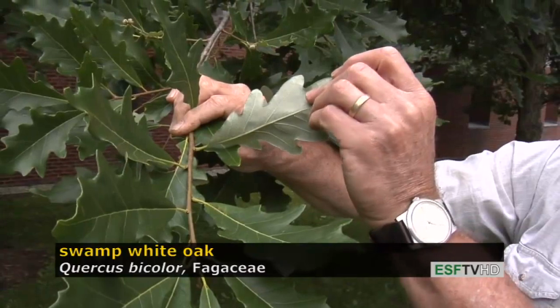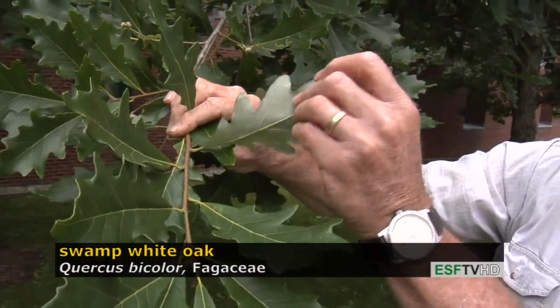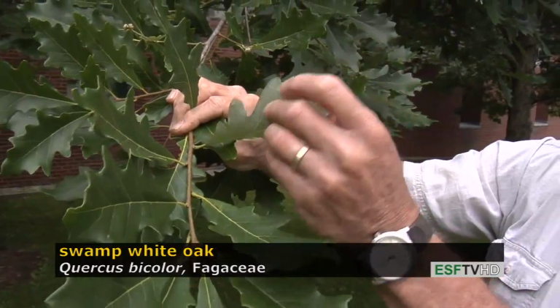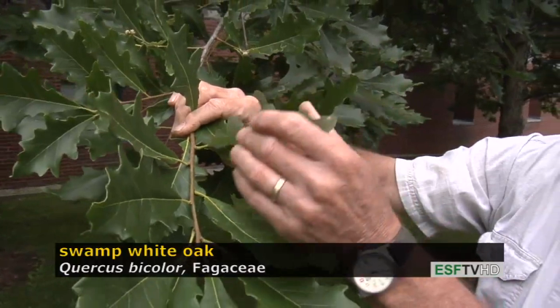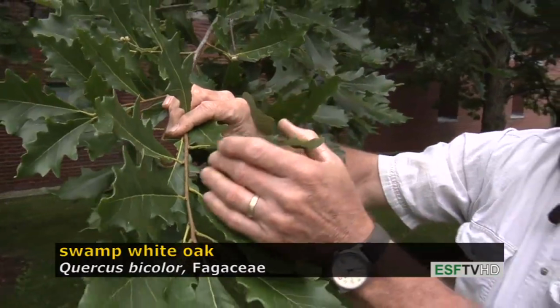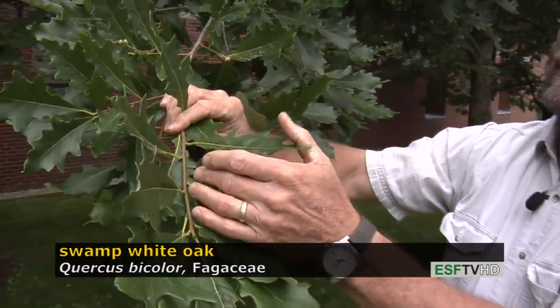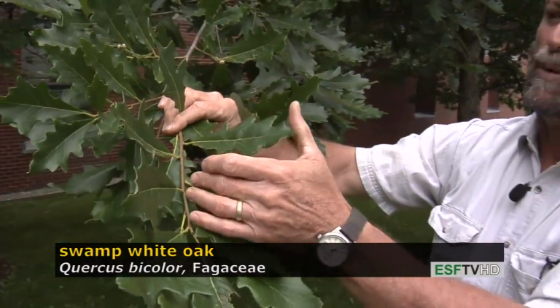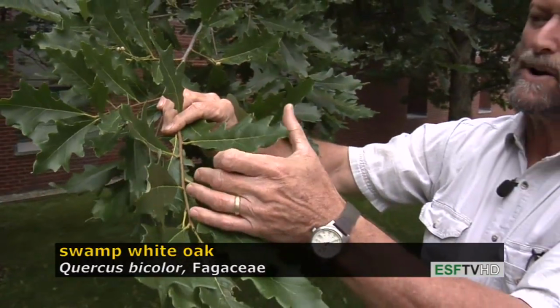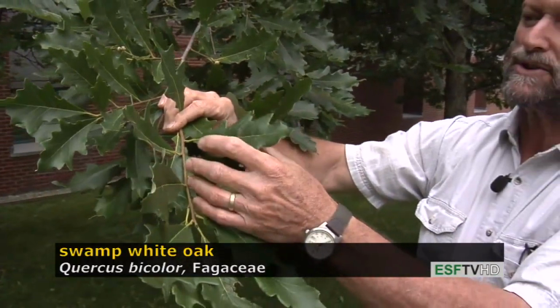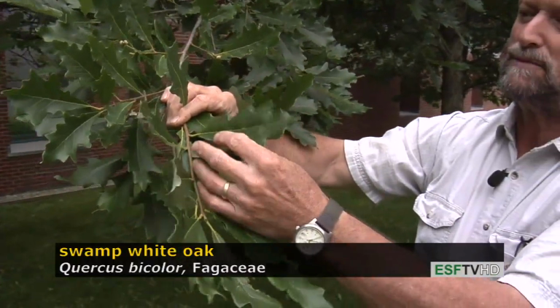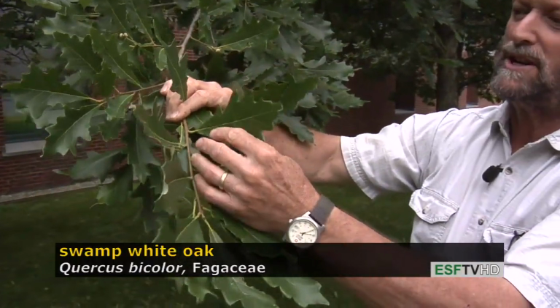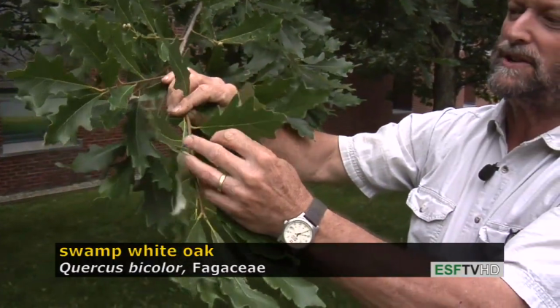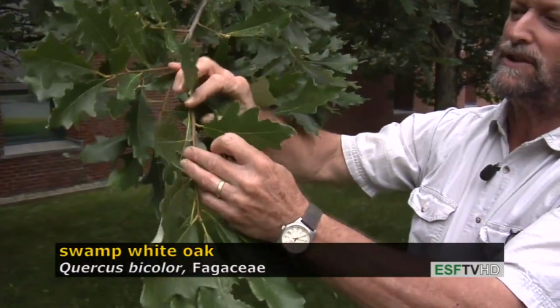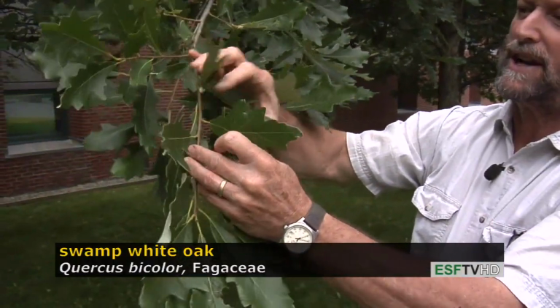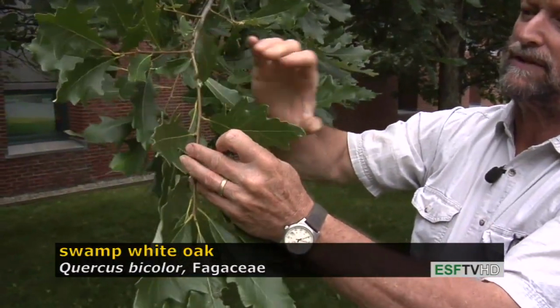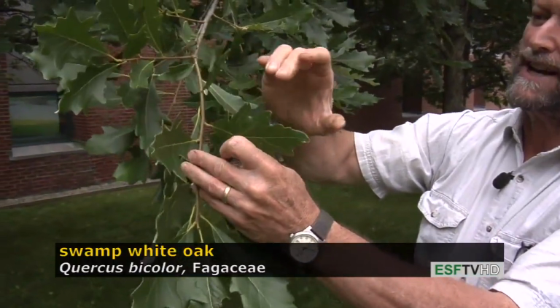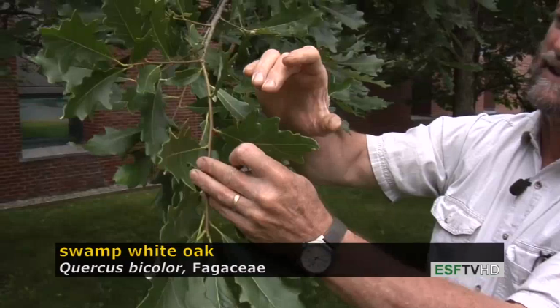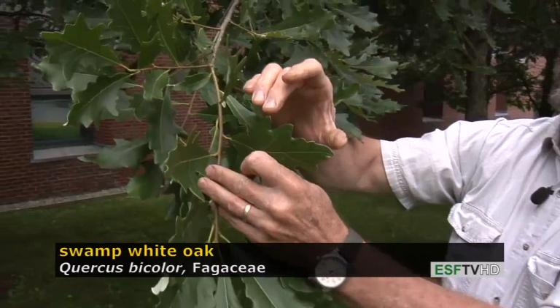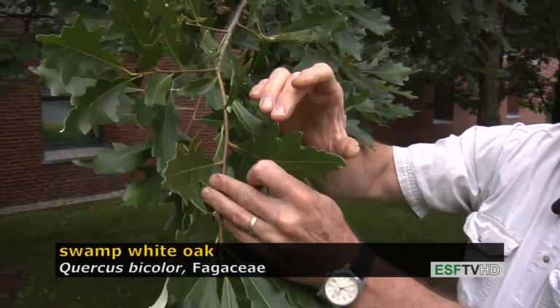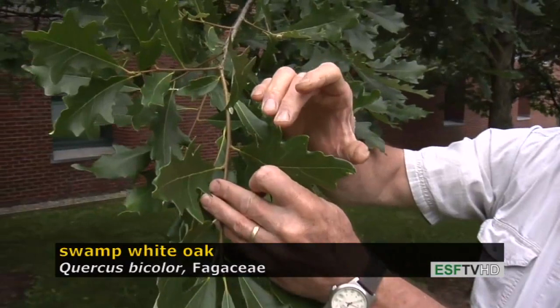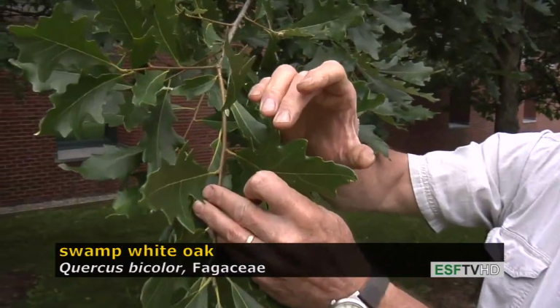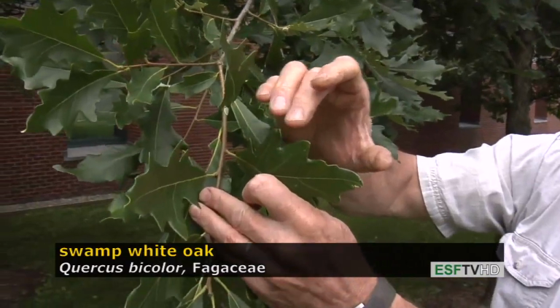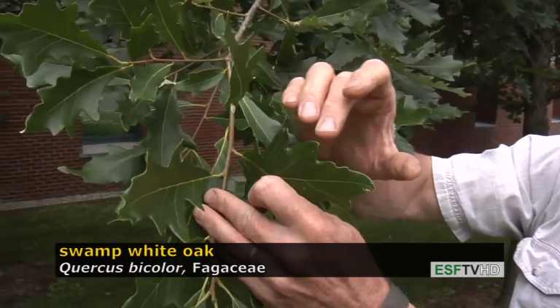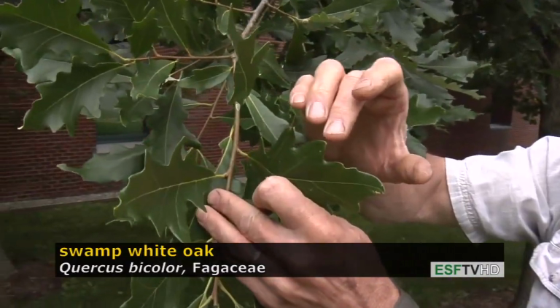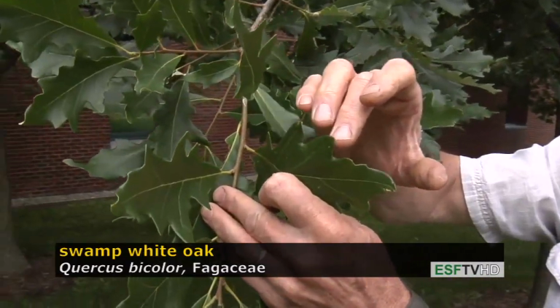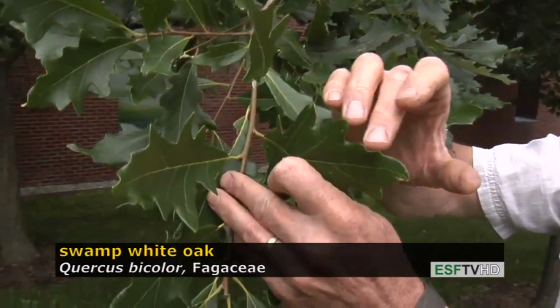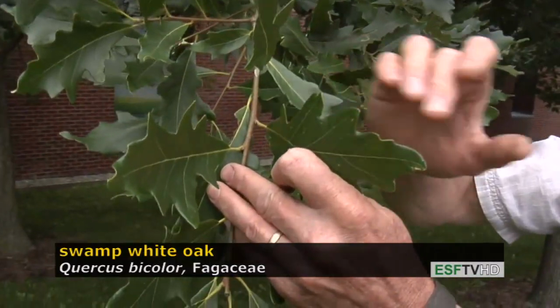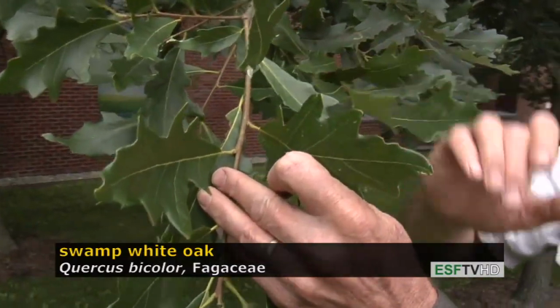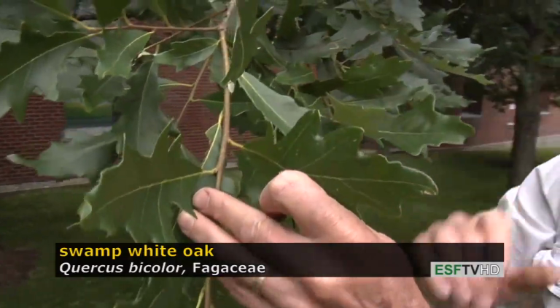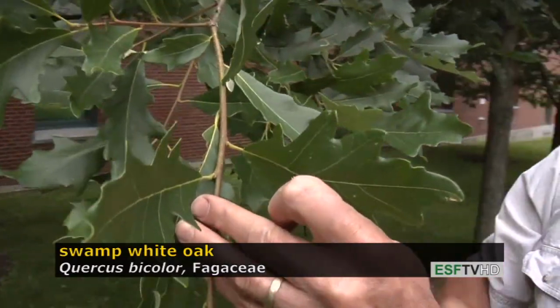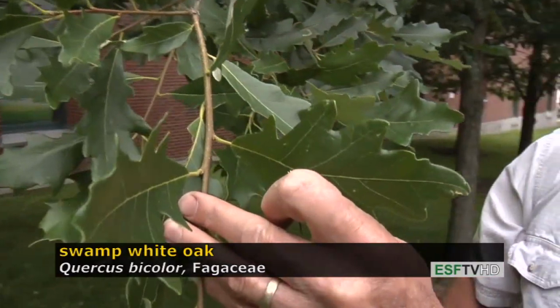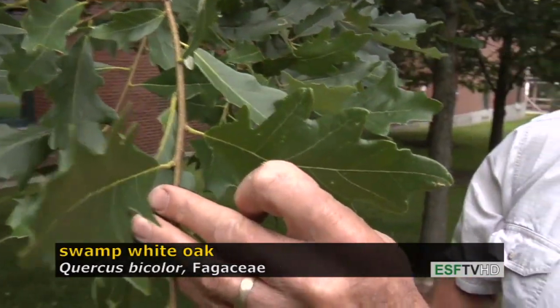As a member of the white oak subgenus, if you look carefully at the end of each lobe, there are no bristle tips.